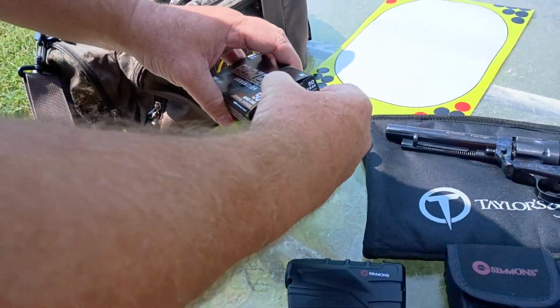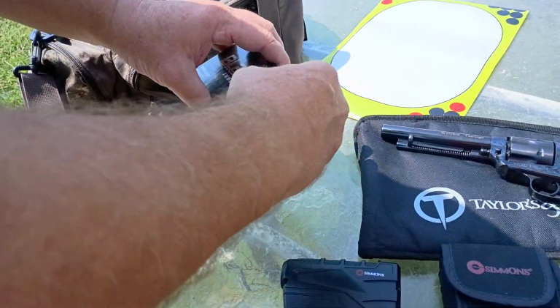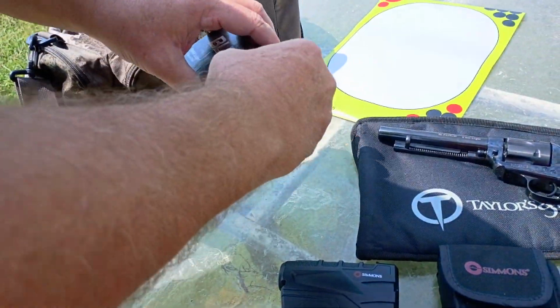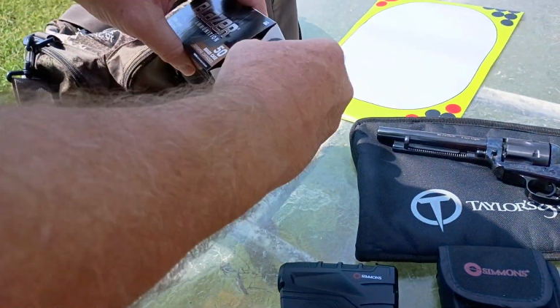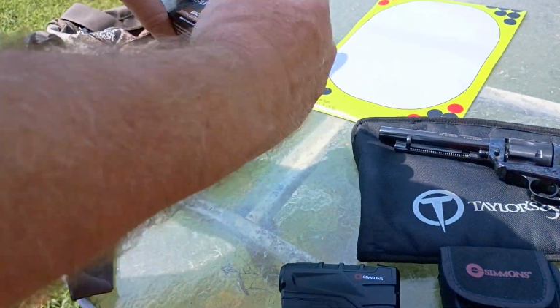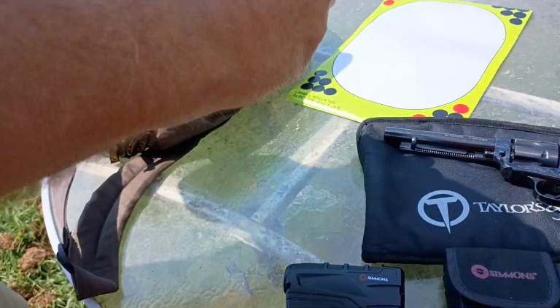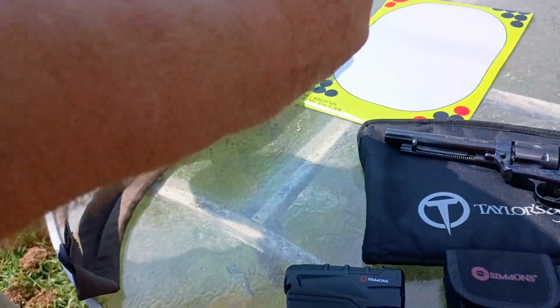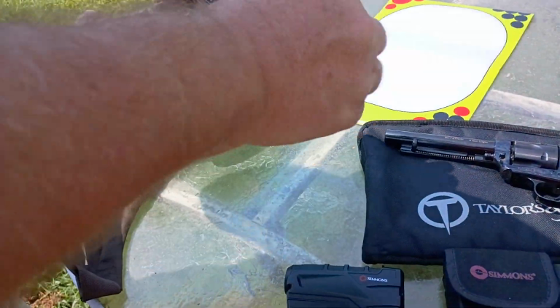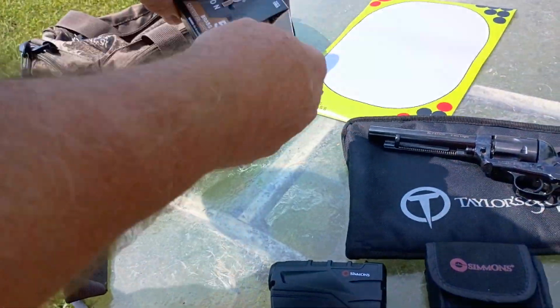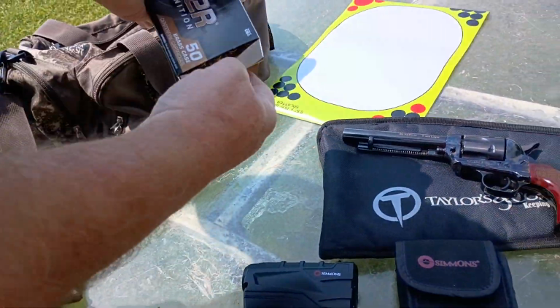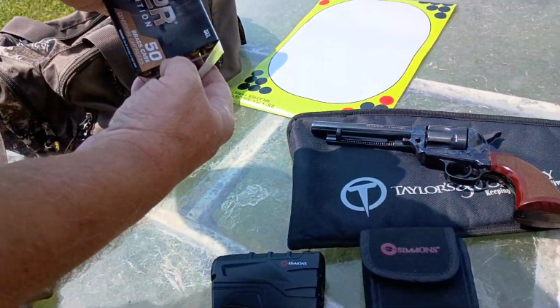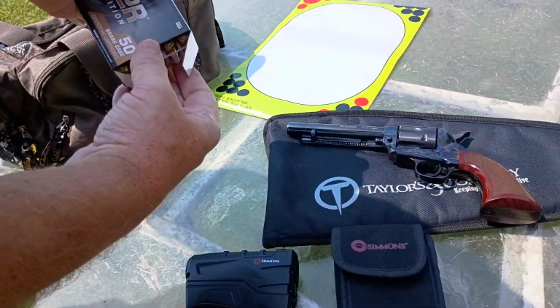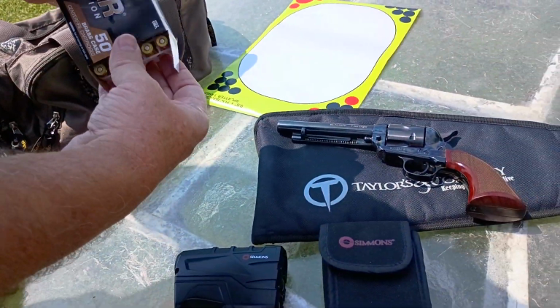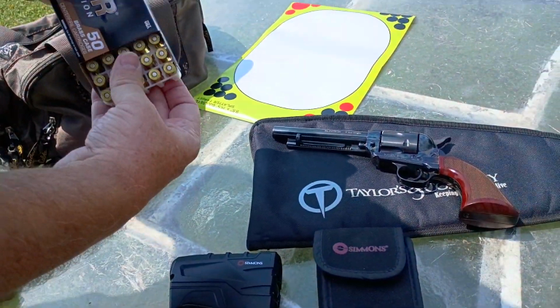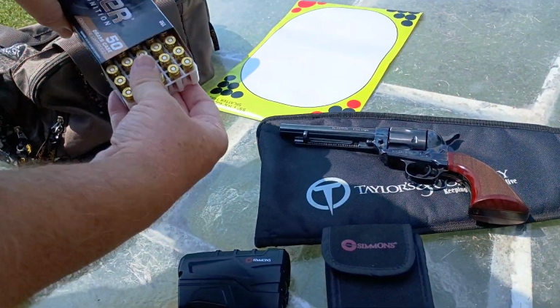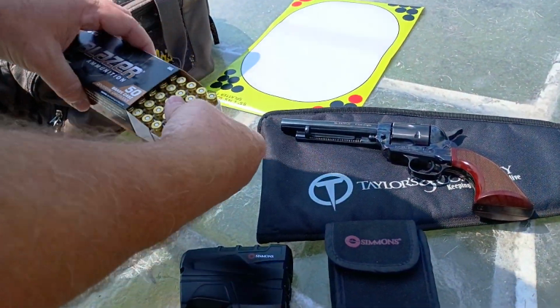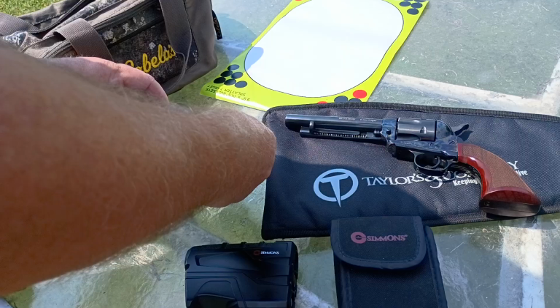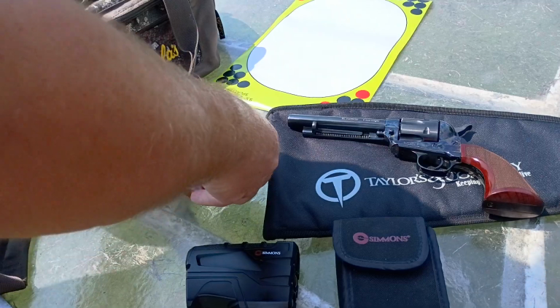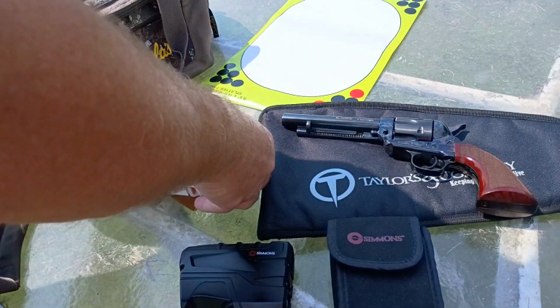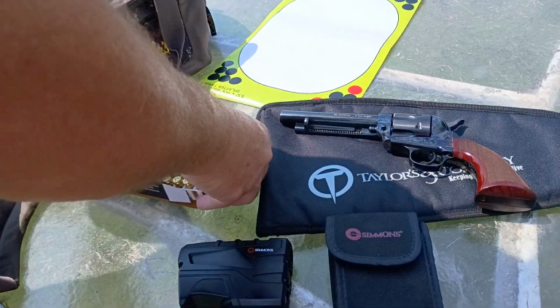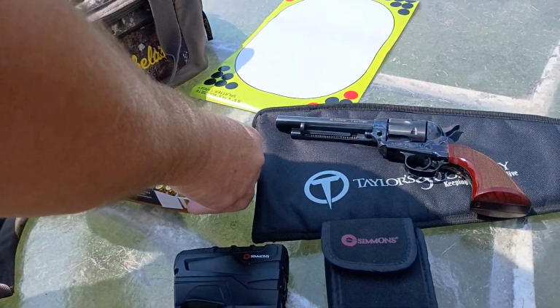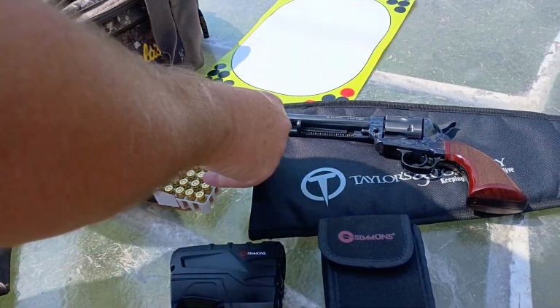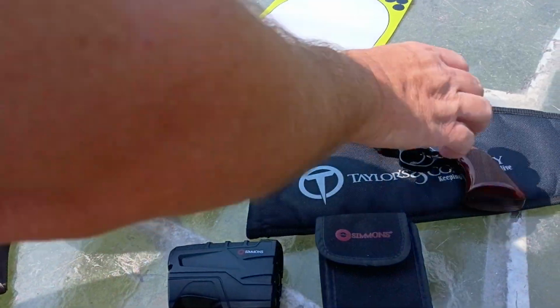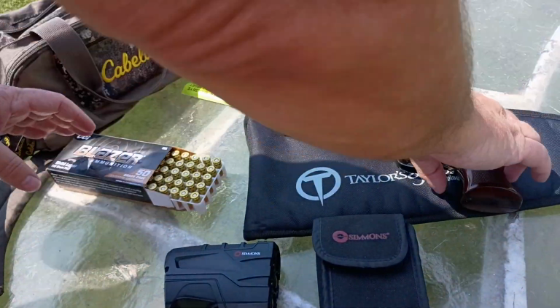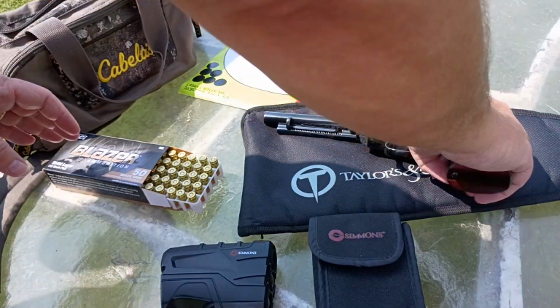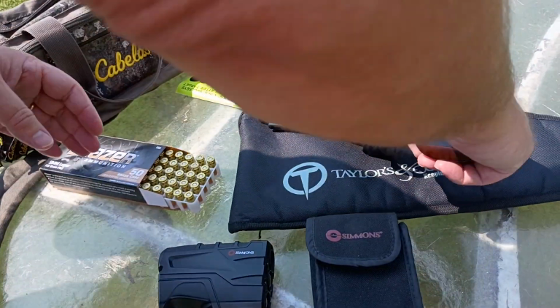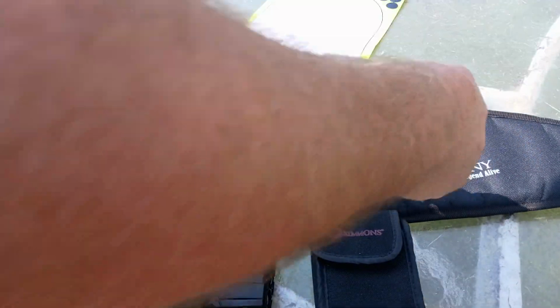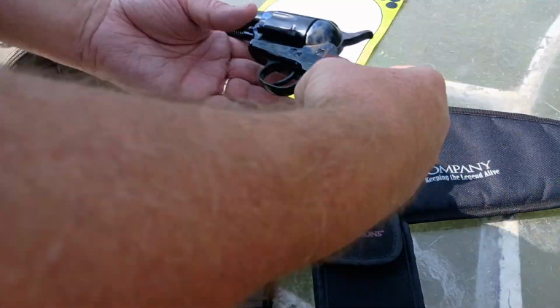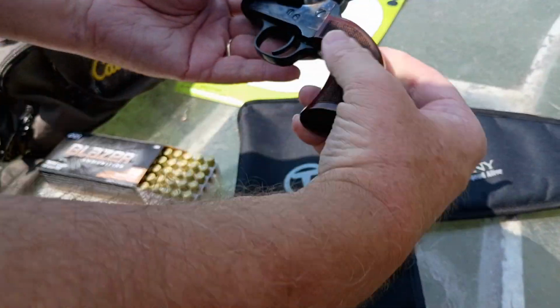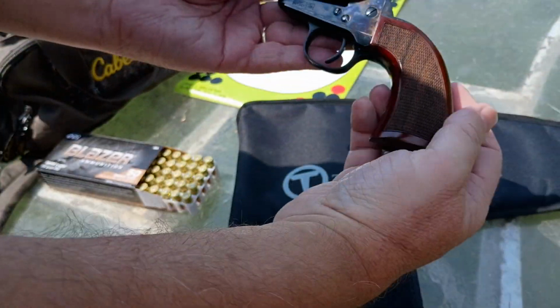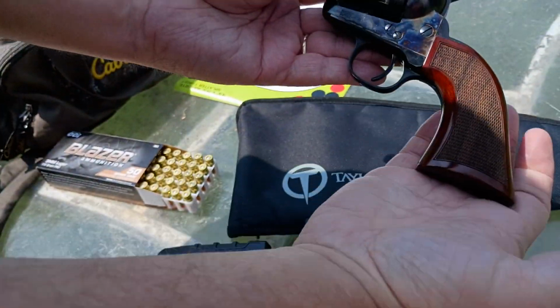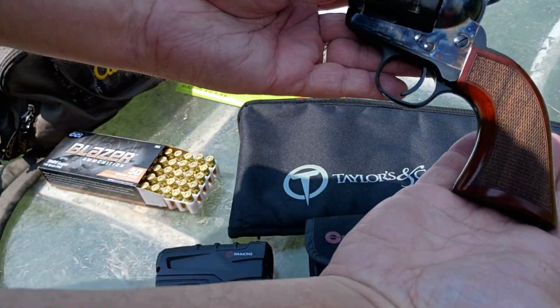This is chambered in 9mm, so it's a lot cheaper to shoot. It's a blast.